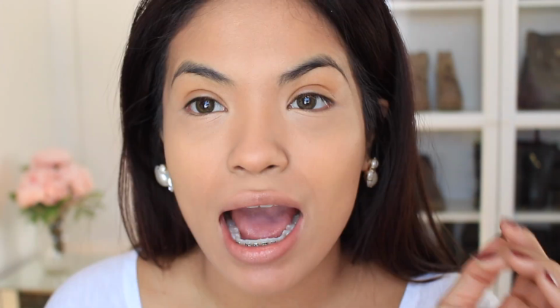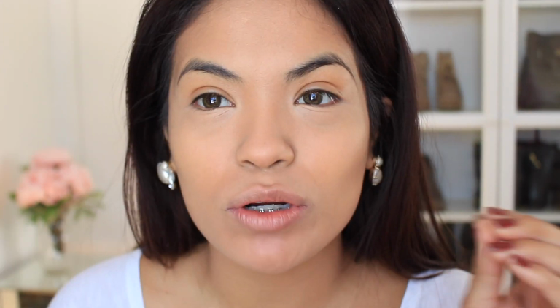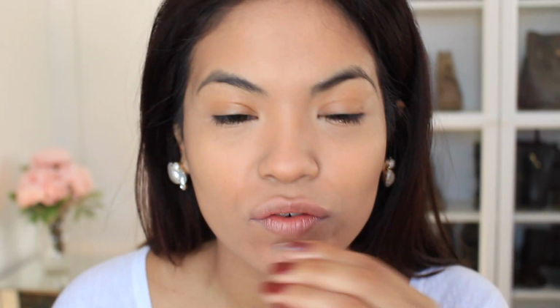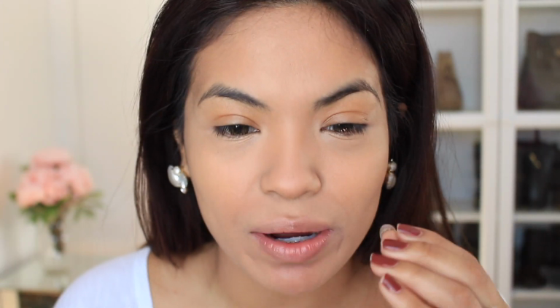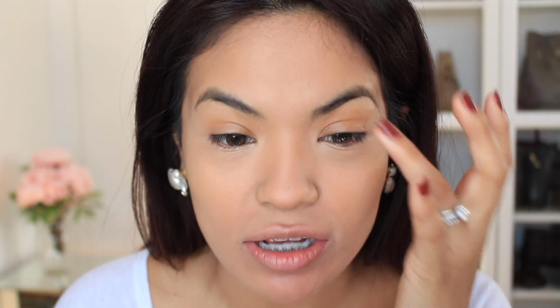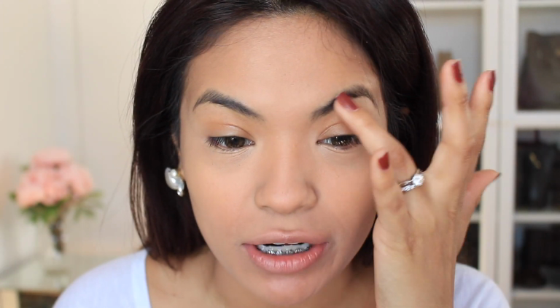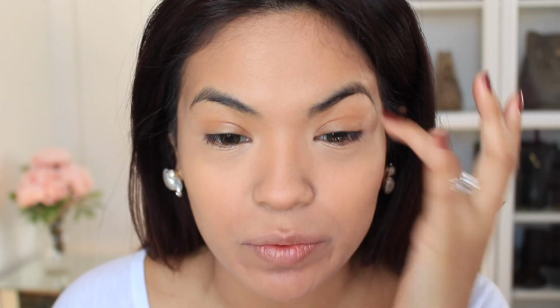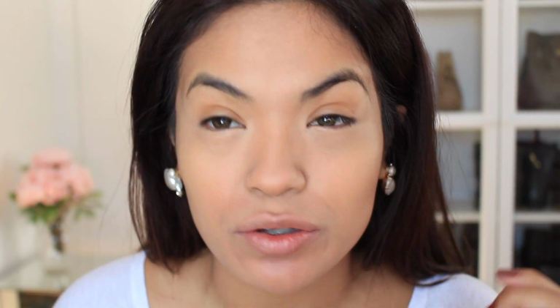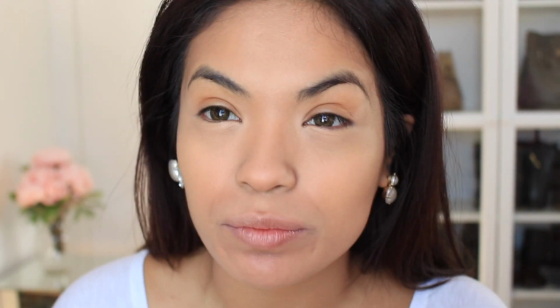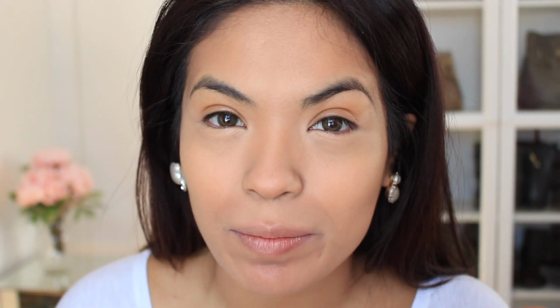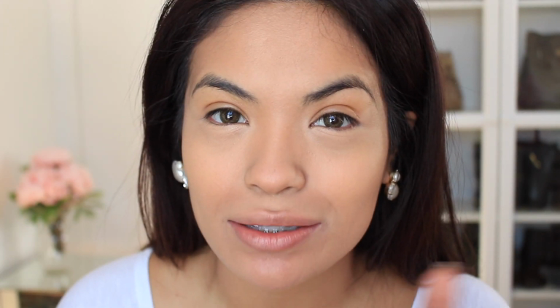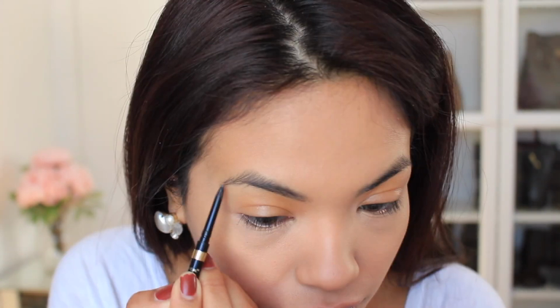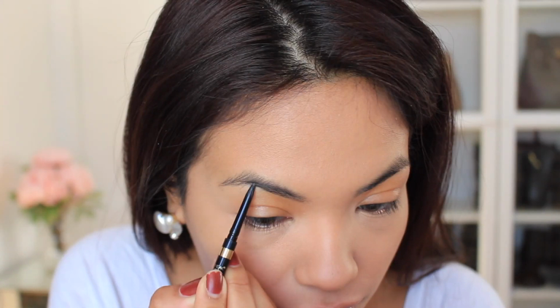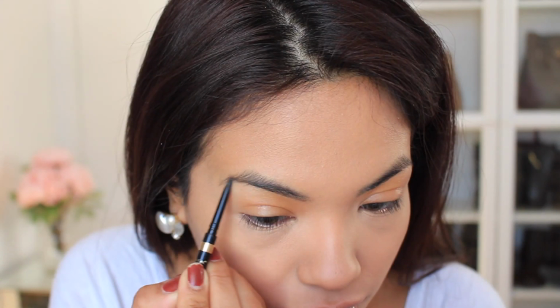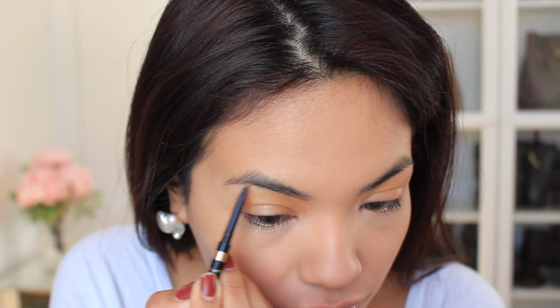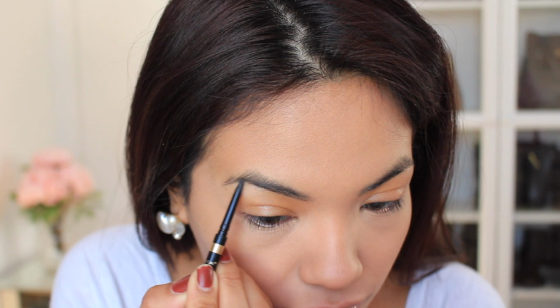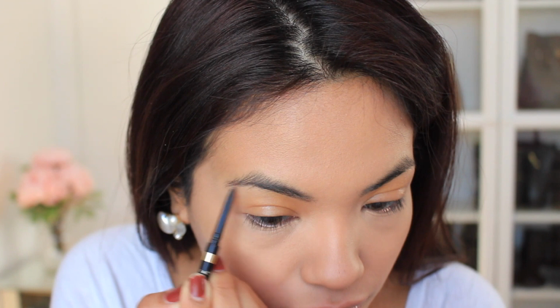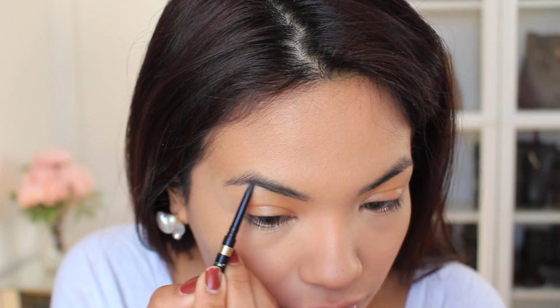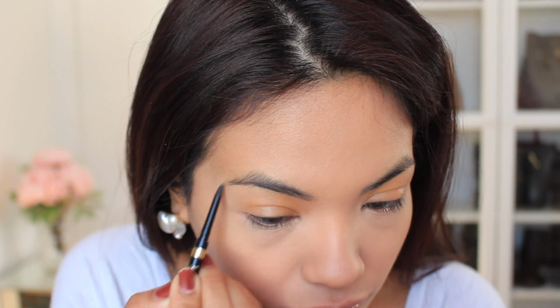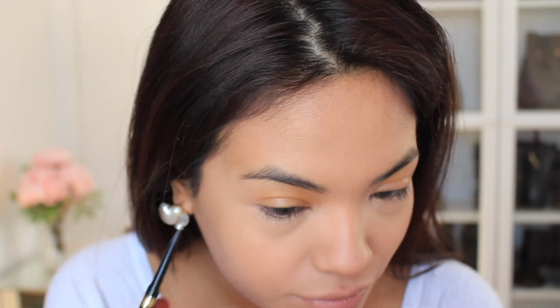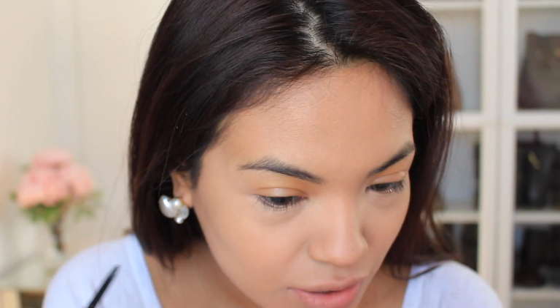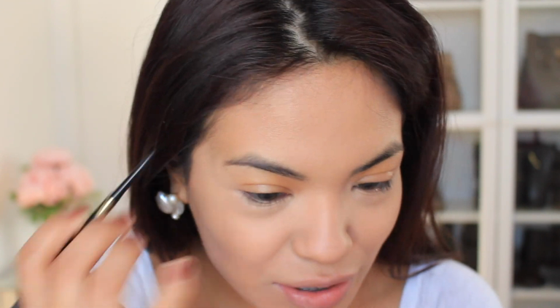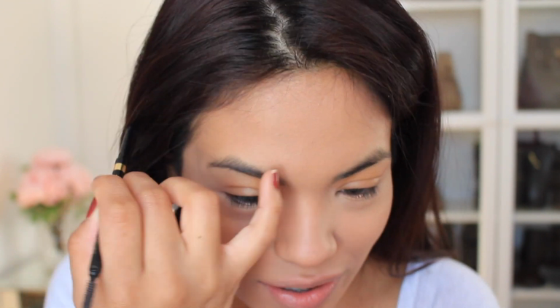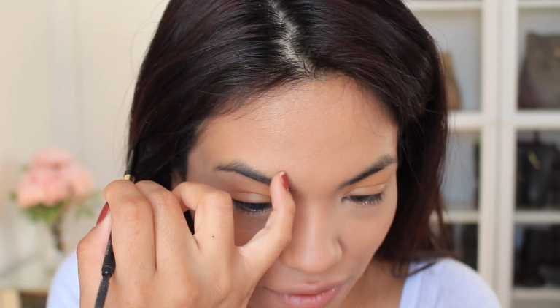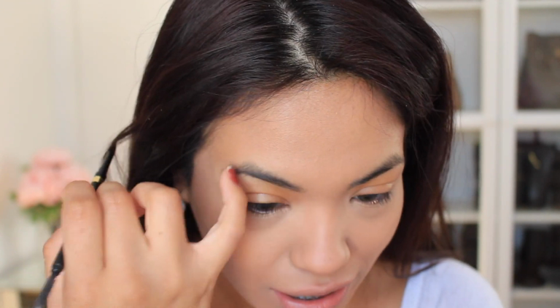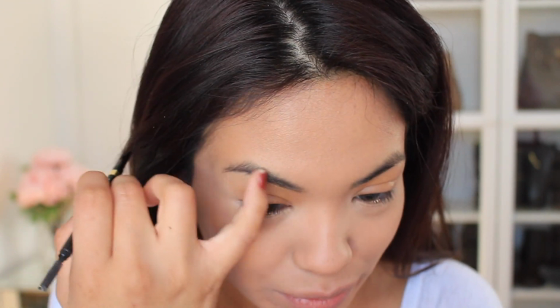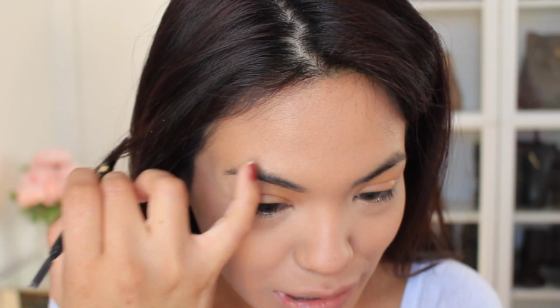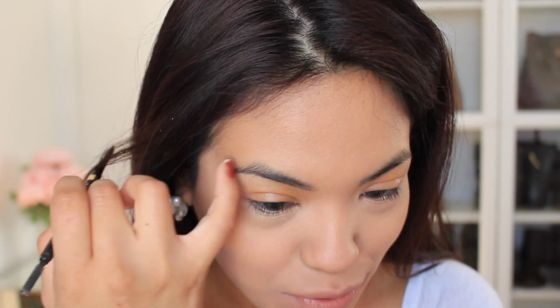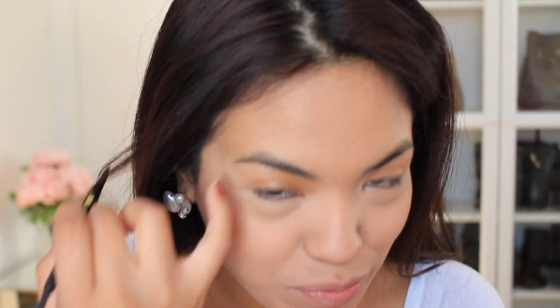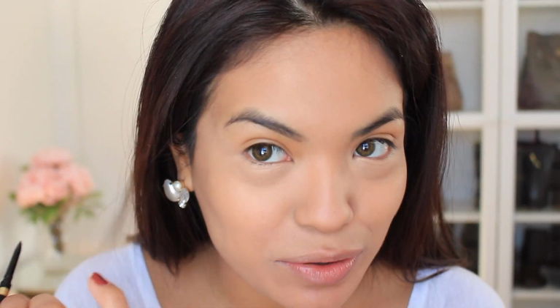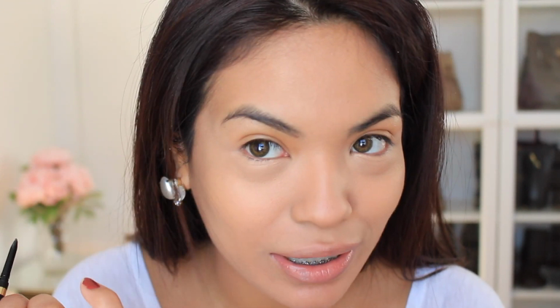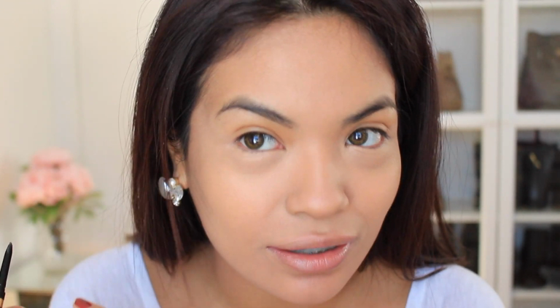I don't want to overdo my brows but I do want to groom them a bit. As you can tell, I have really sparse brows right here.